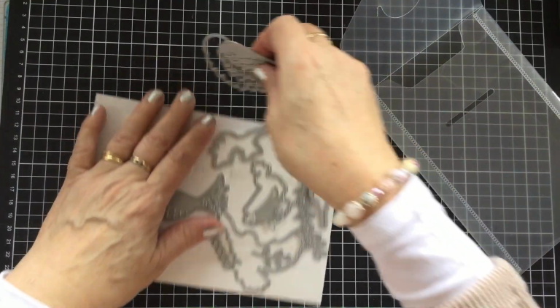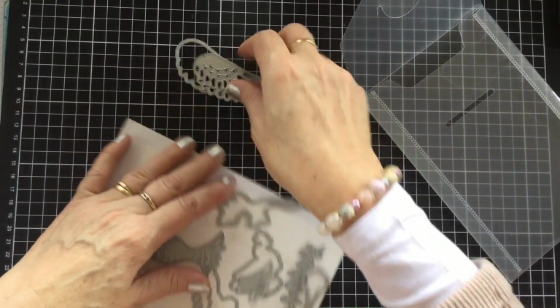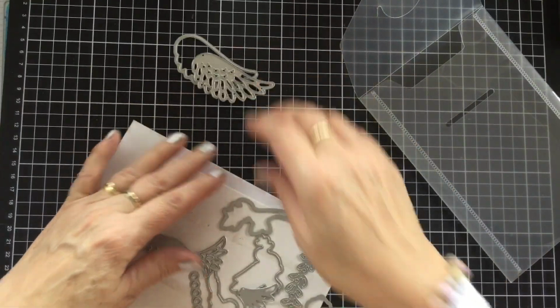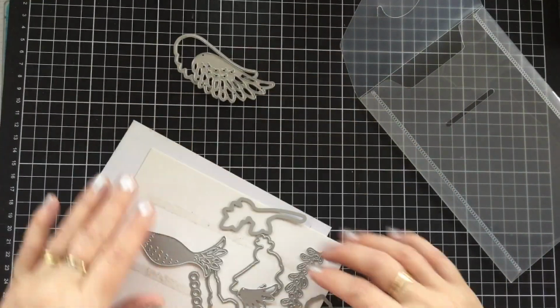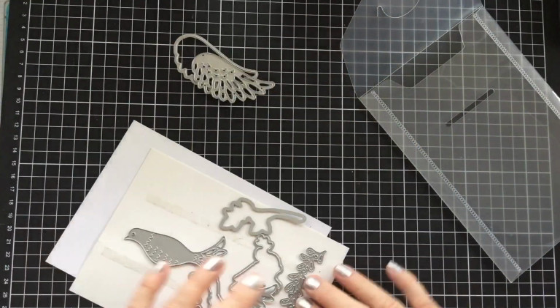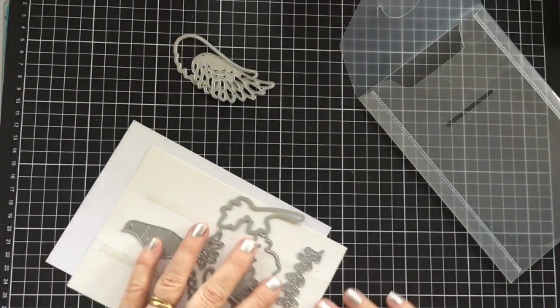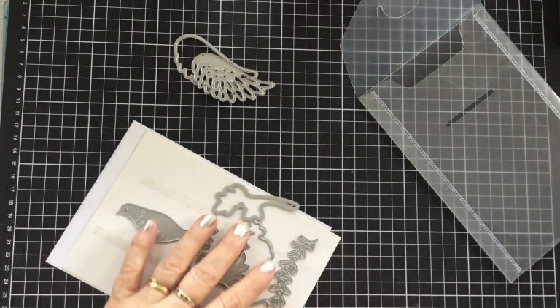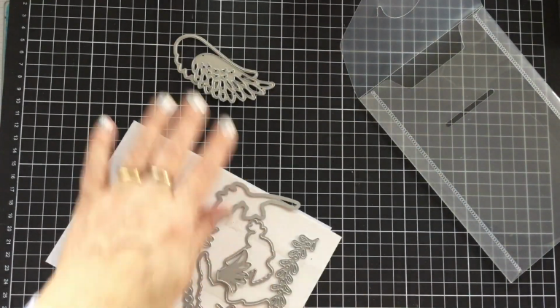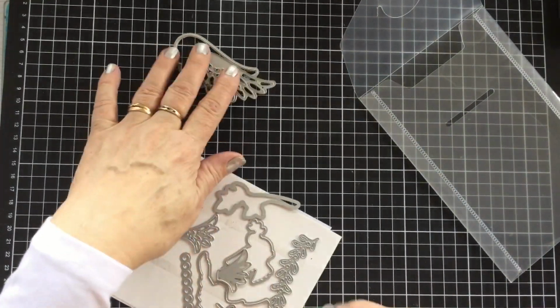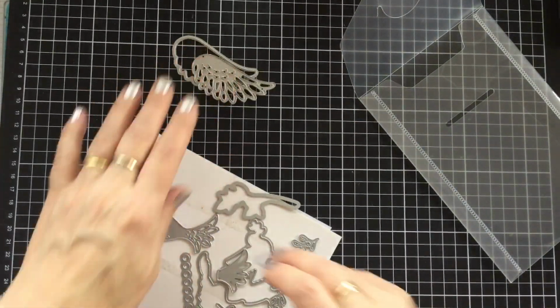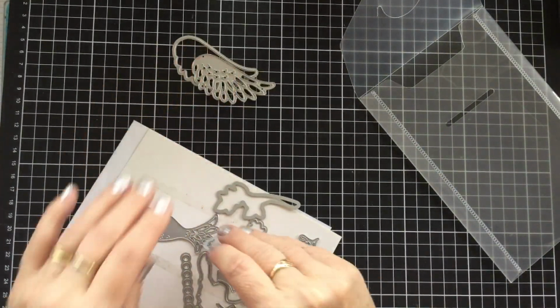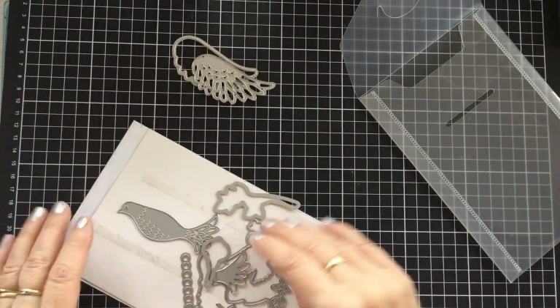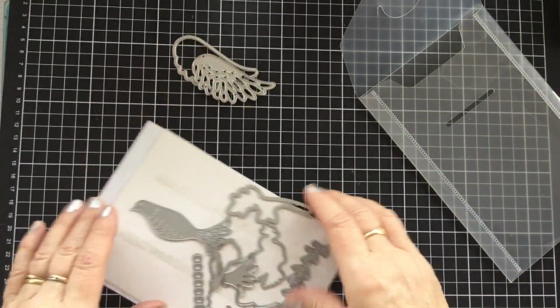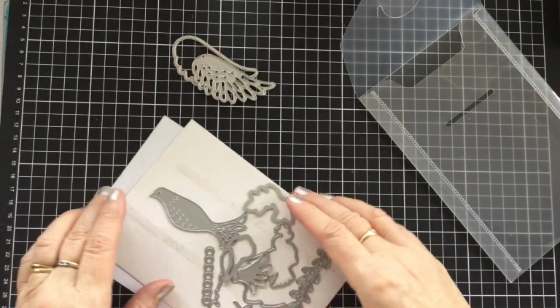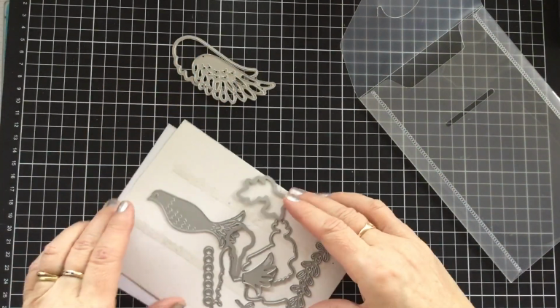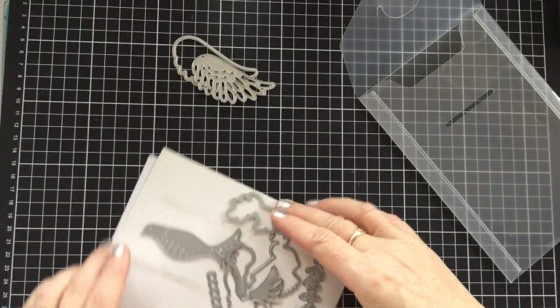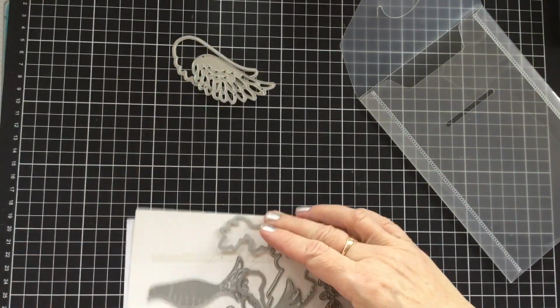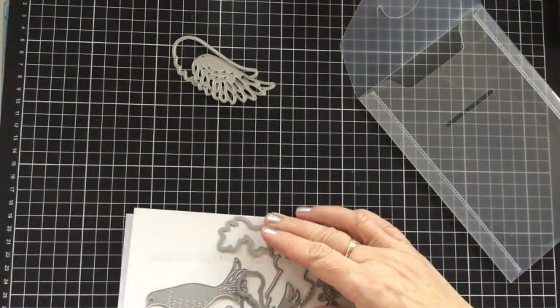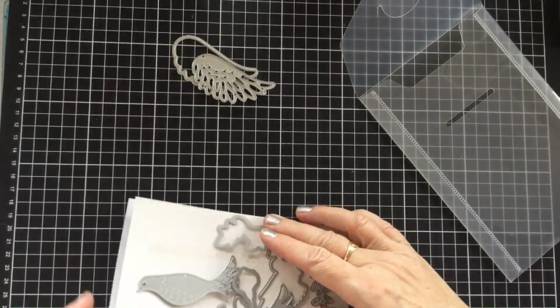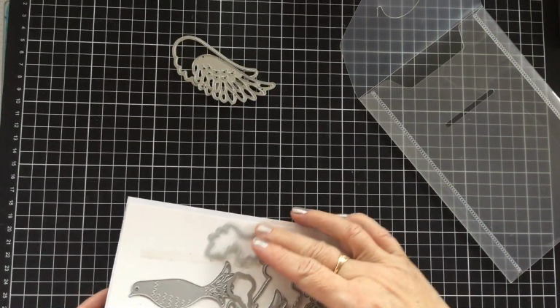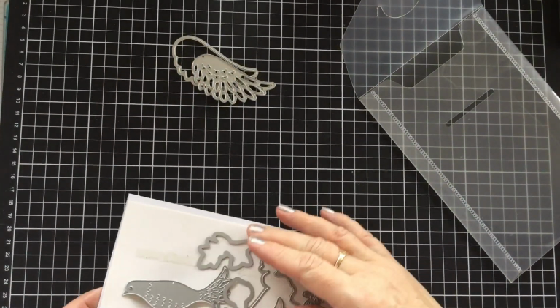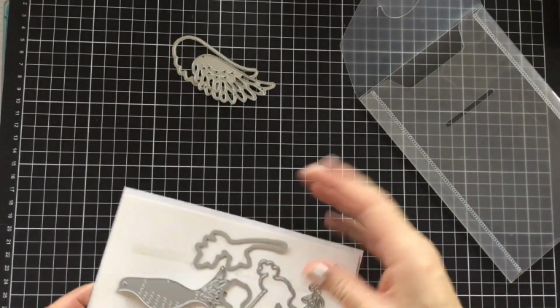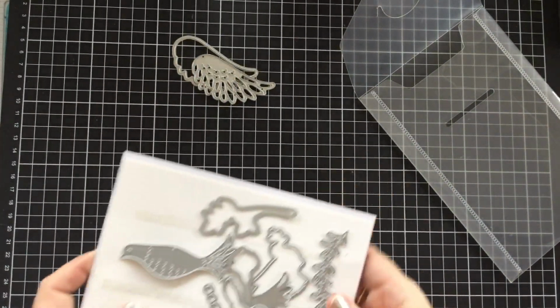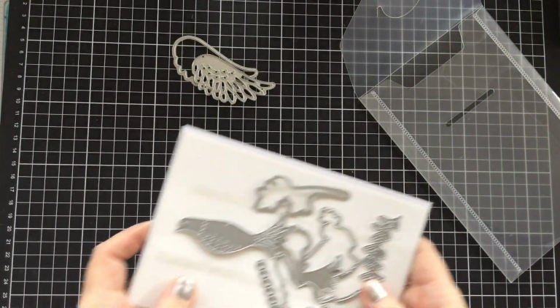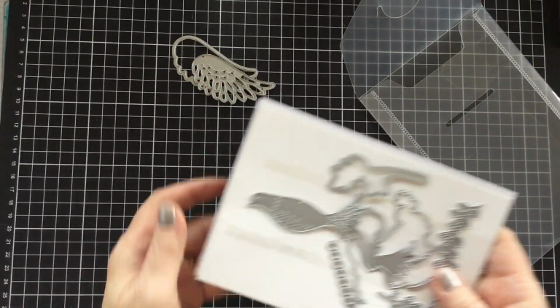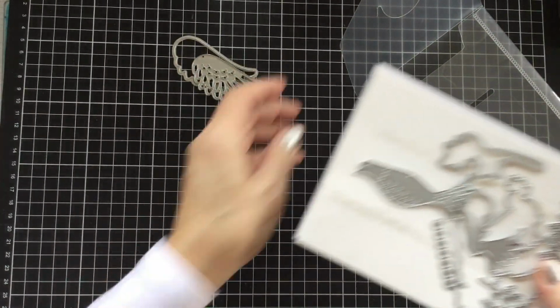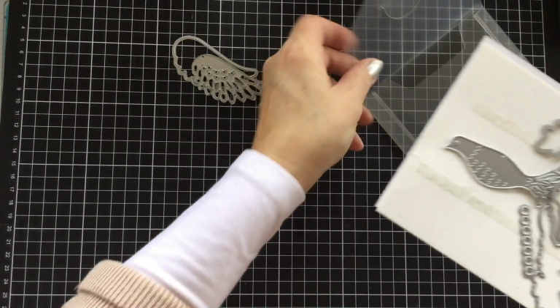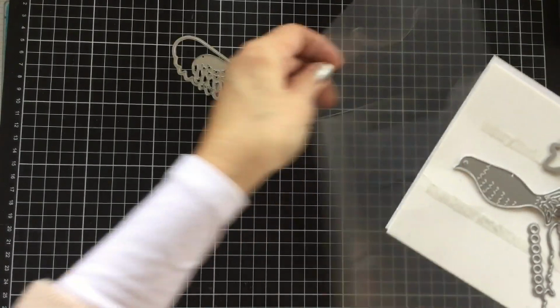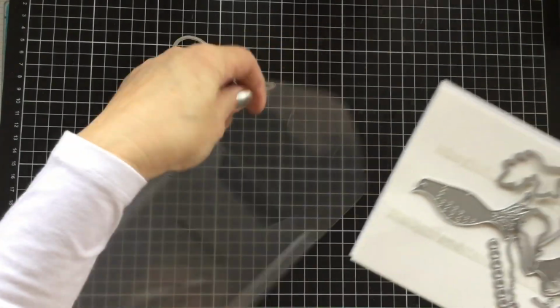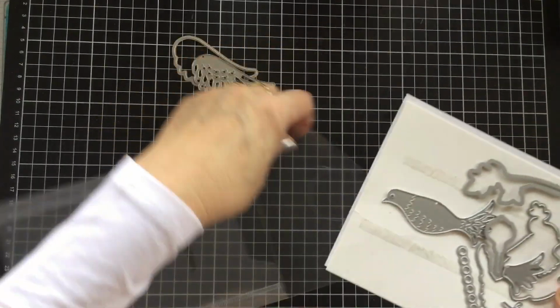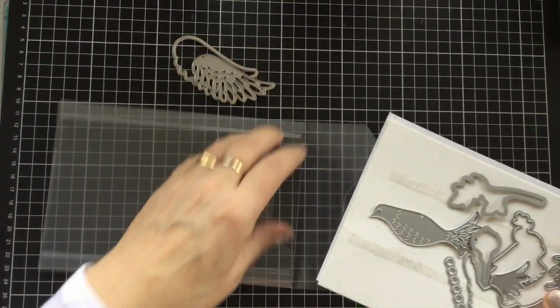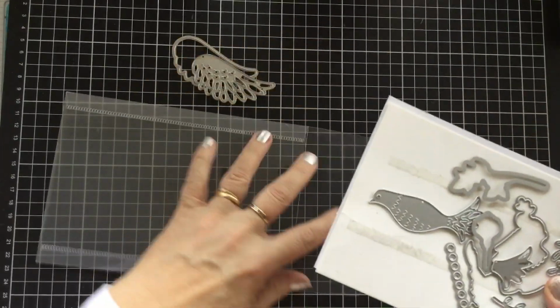So today's project is going to be using those two wing dies. We're not going to use the rest of the bird, so I'm just going to pop this away.